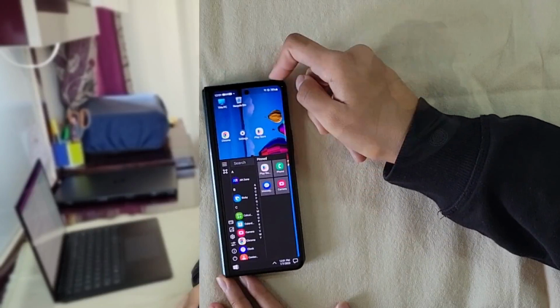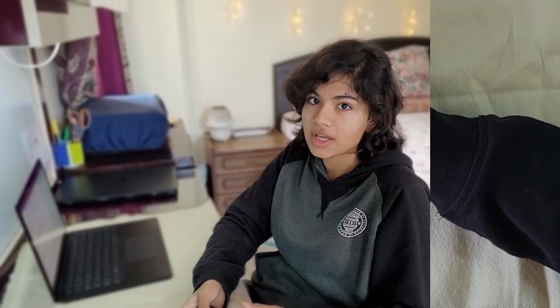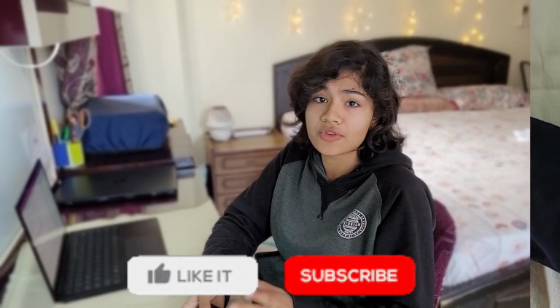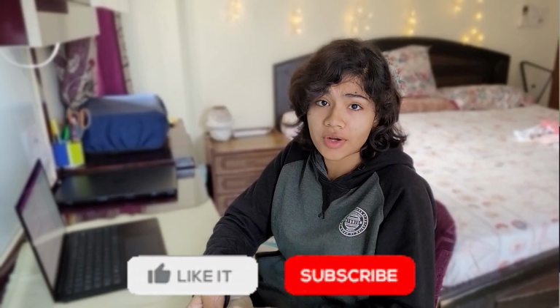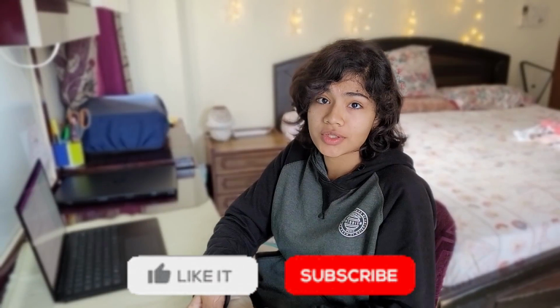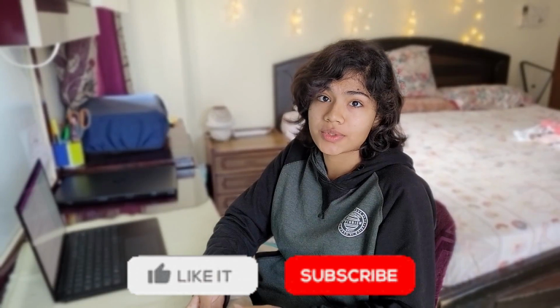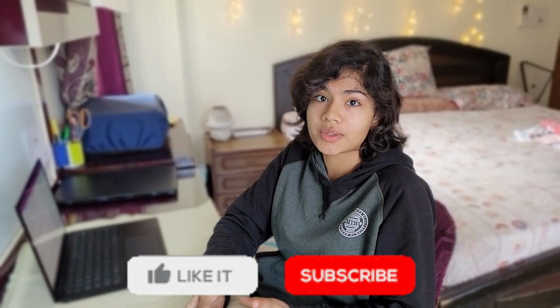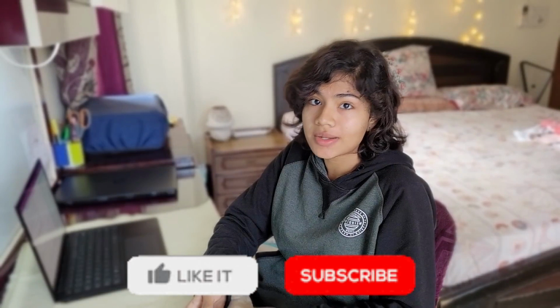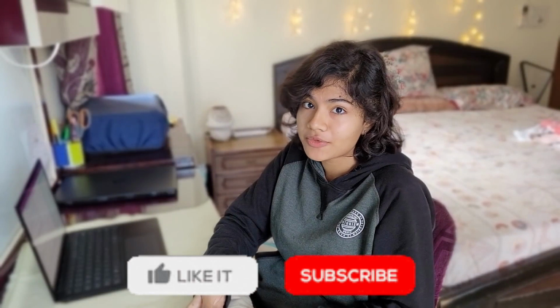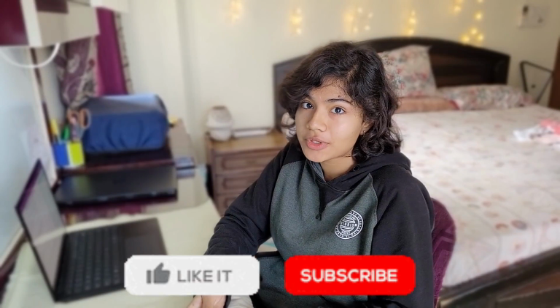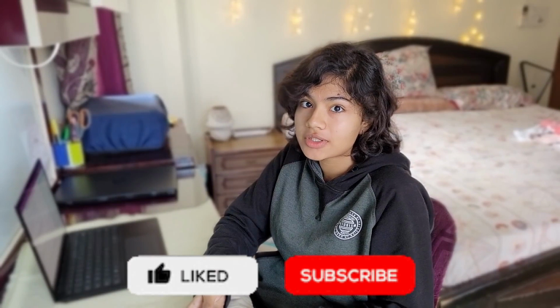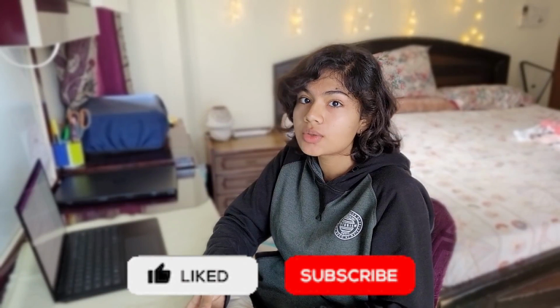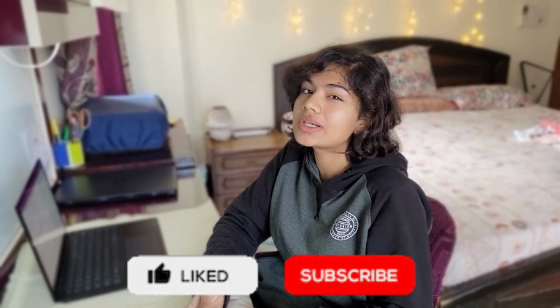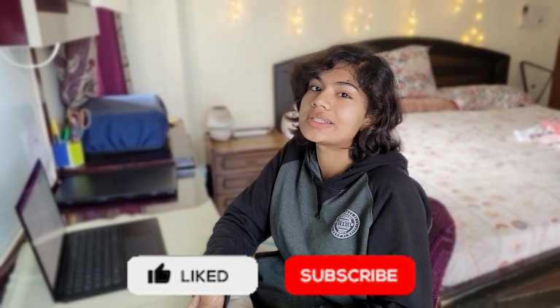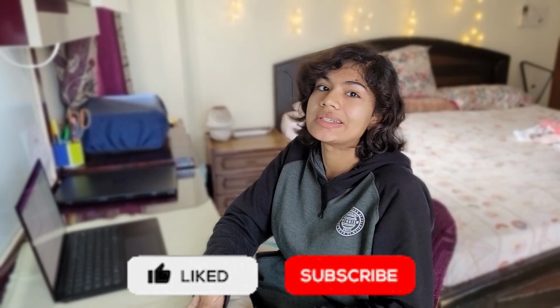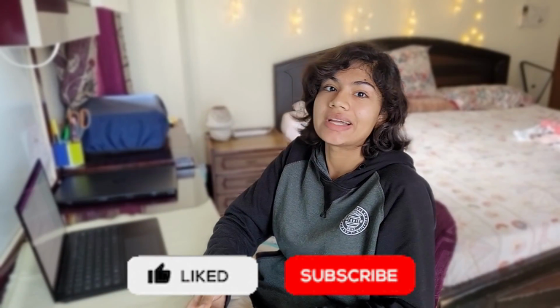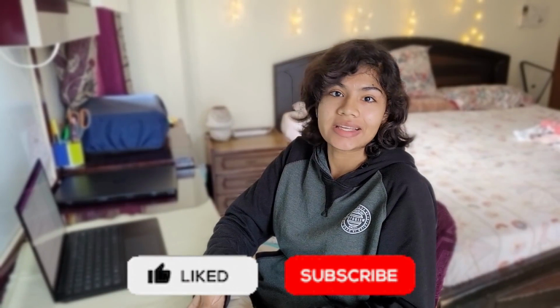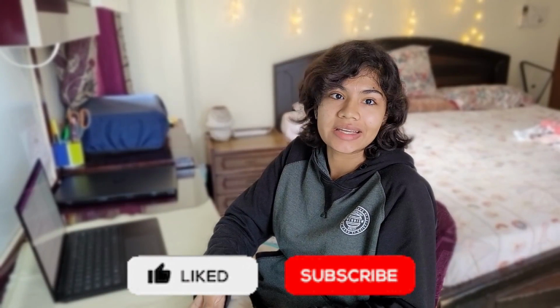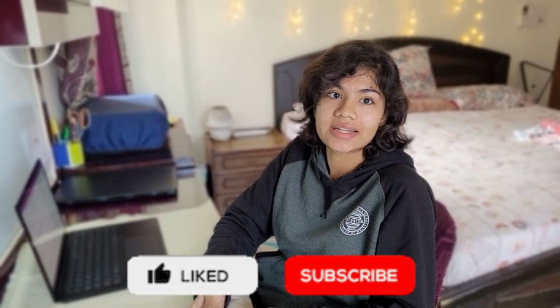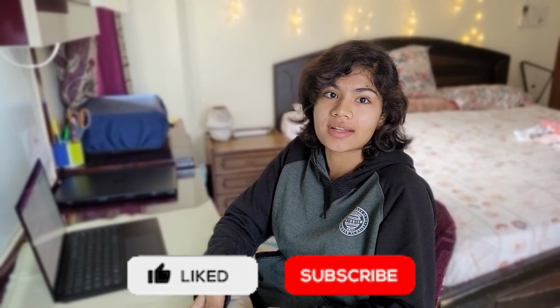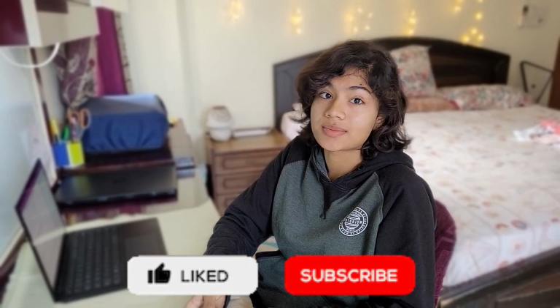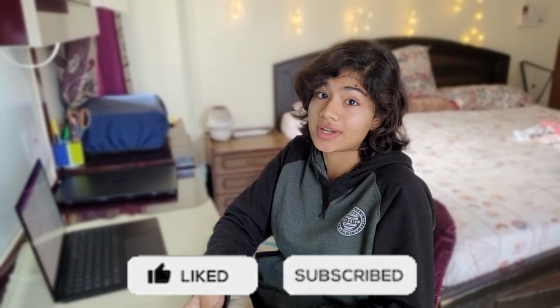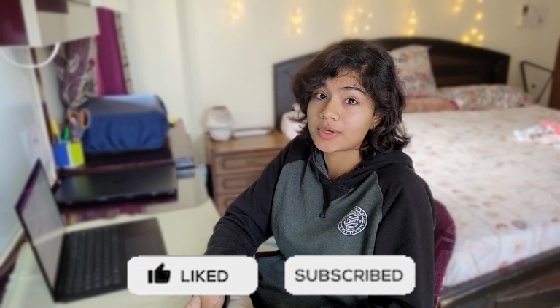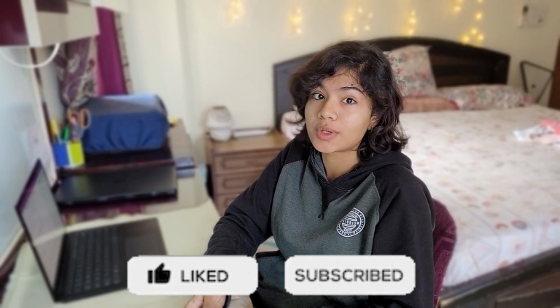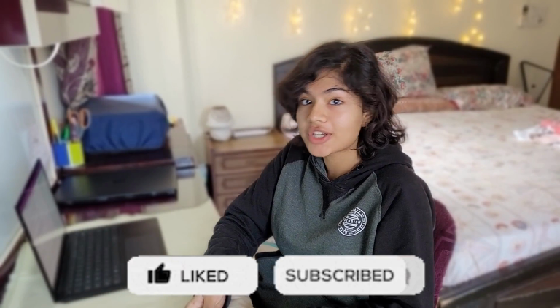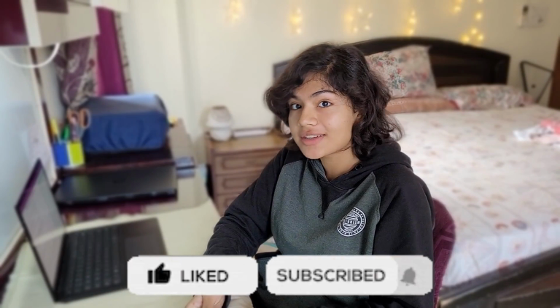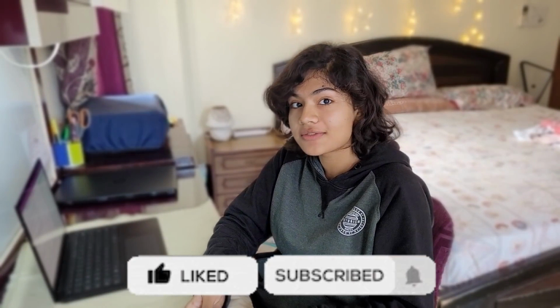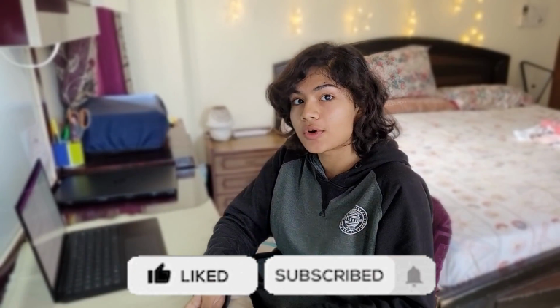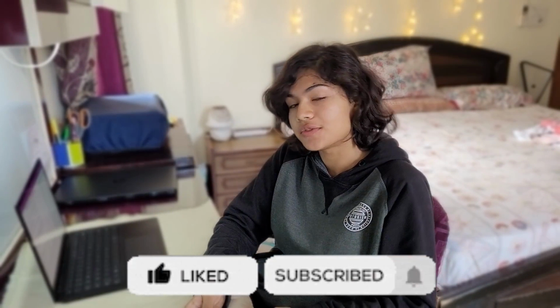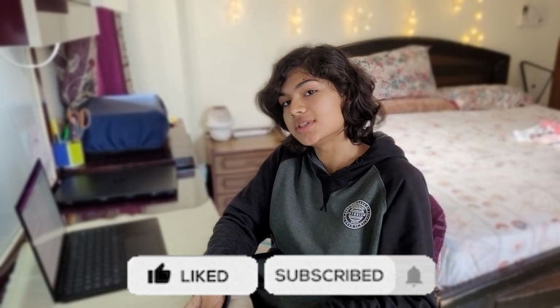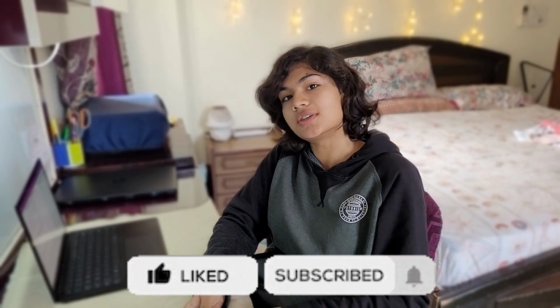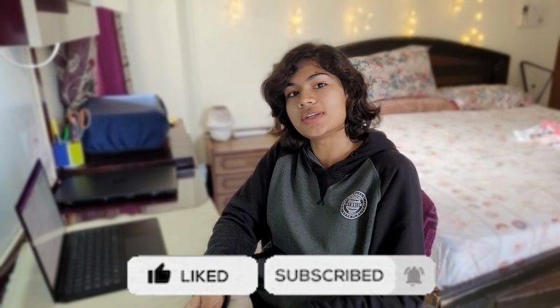If you found this video helpful, do consider liking it and subscribing to our channel for further content.